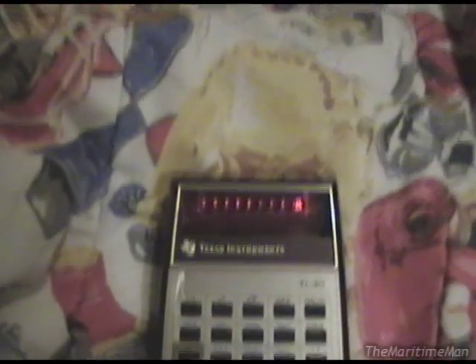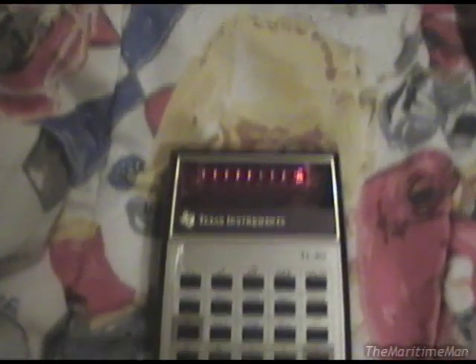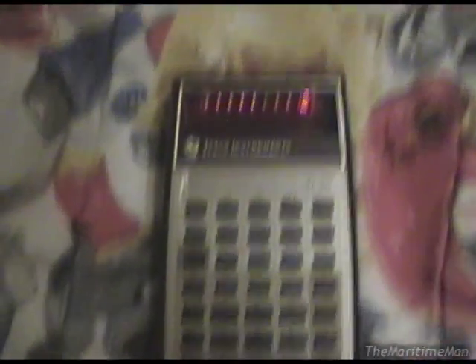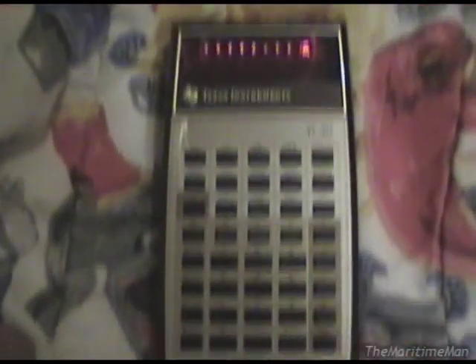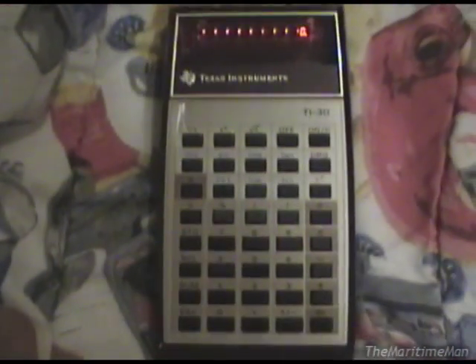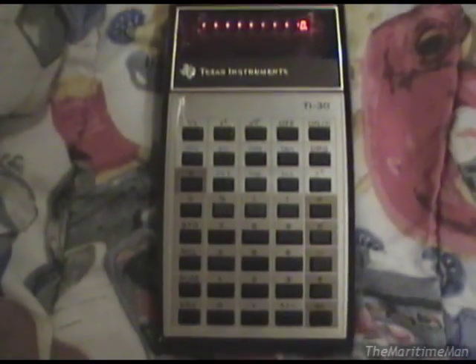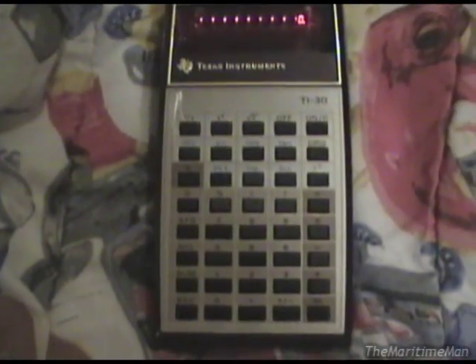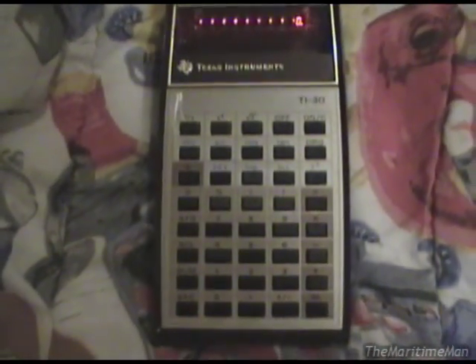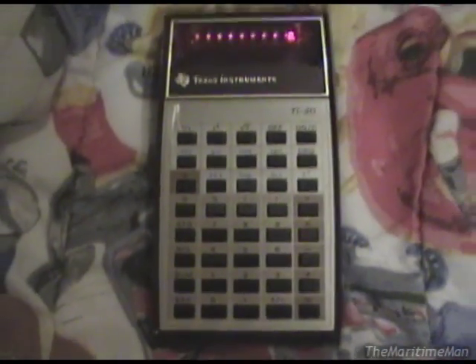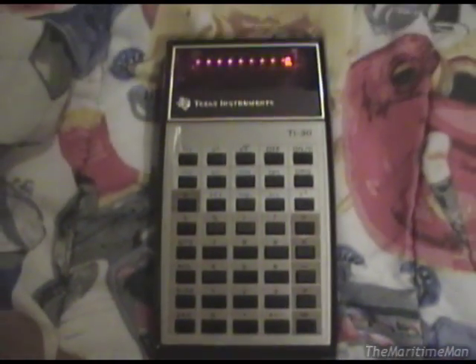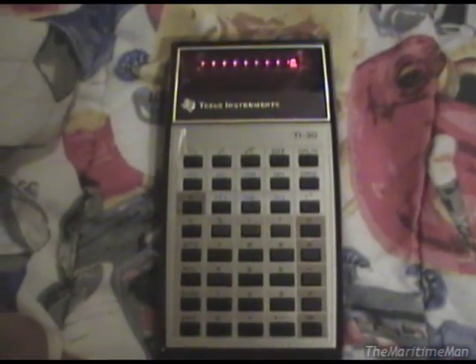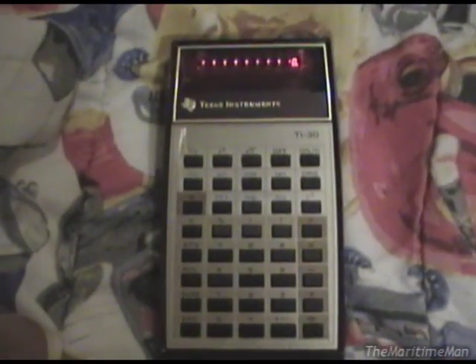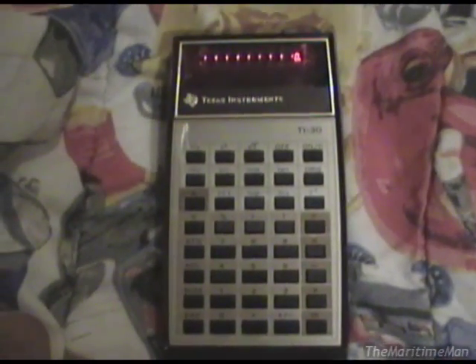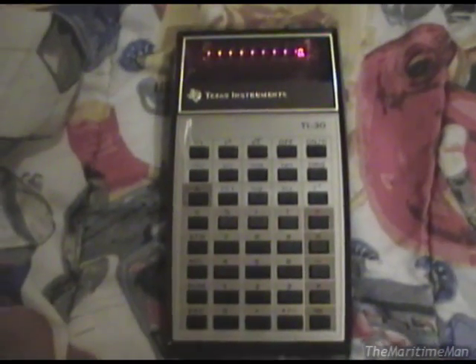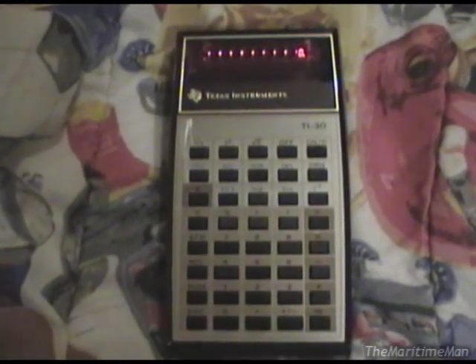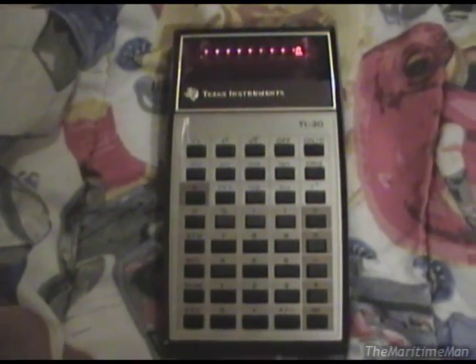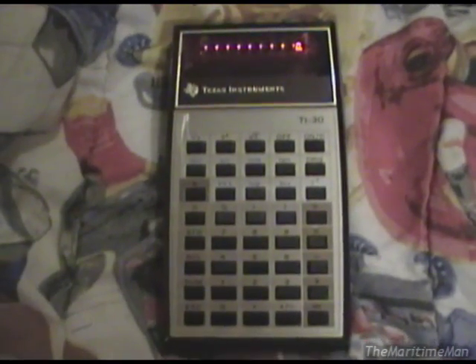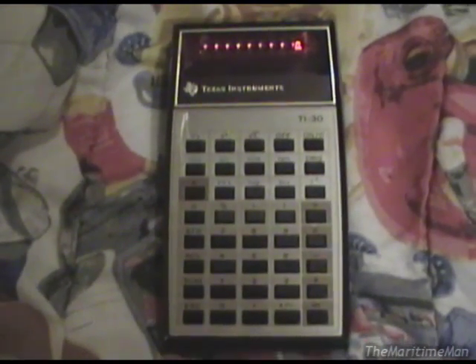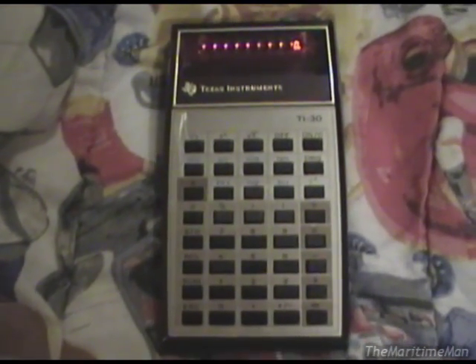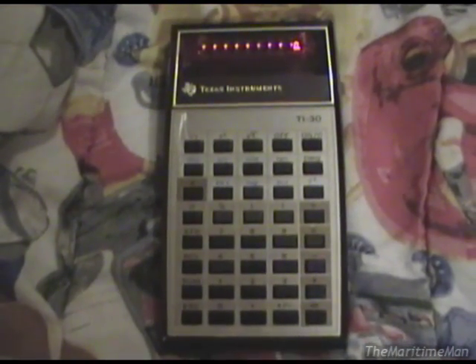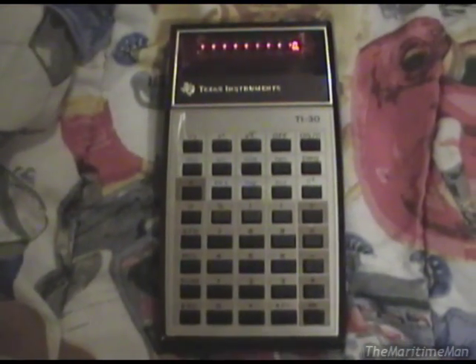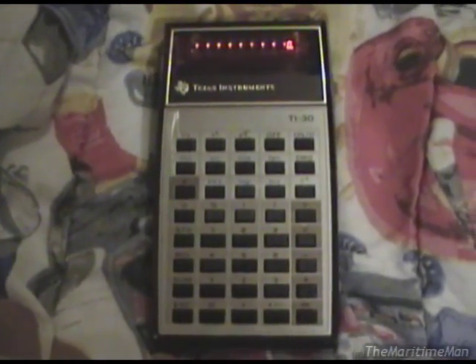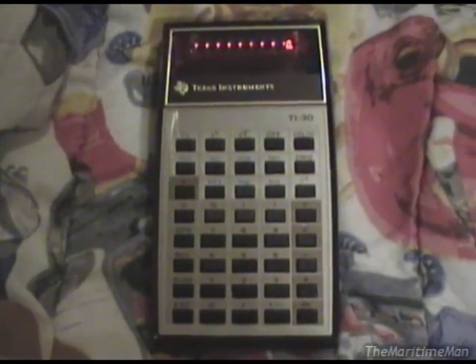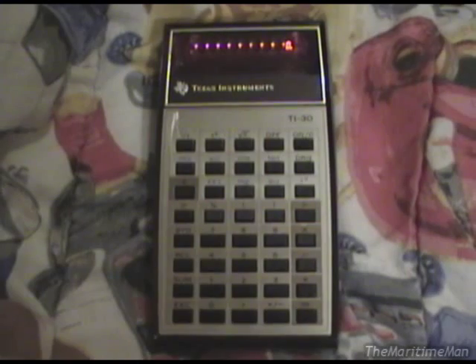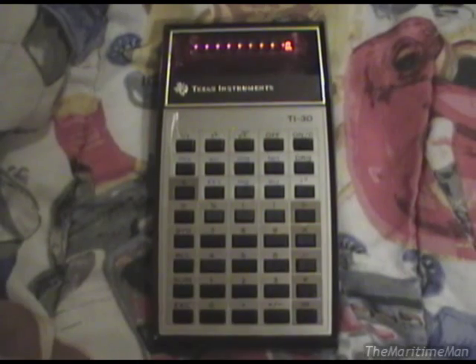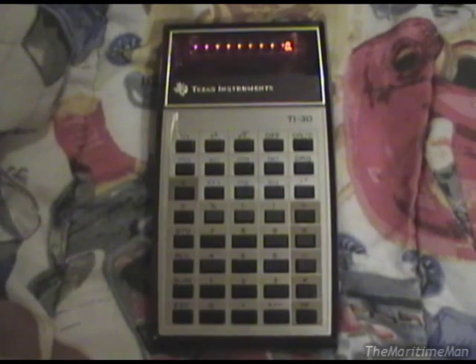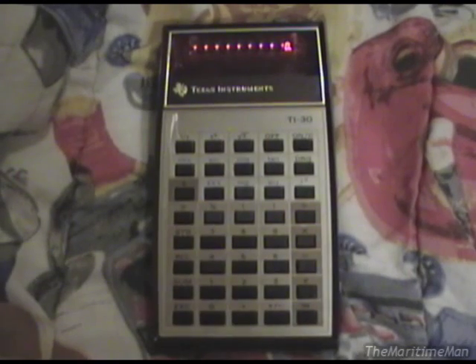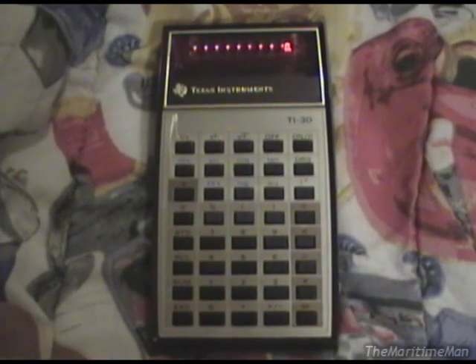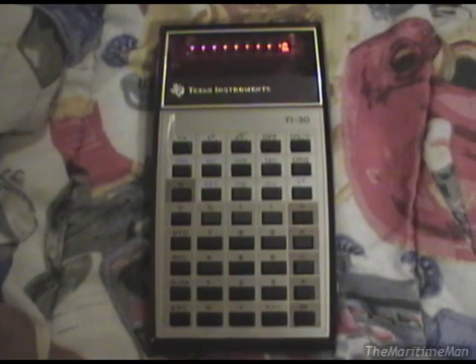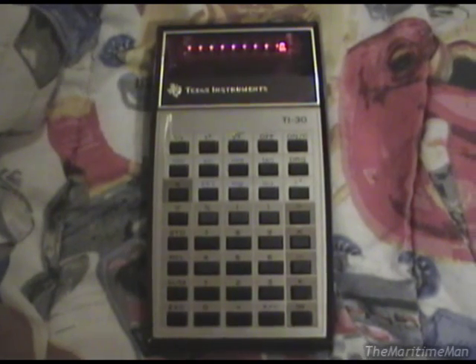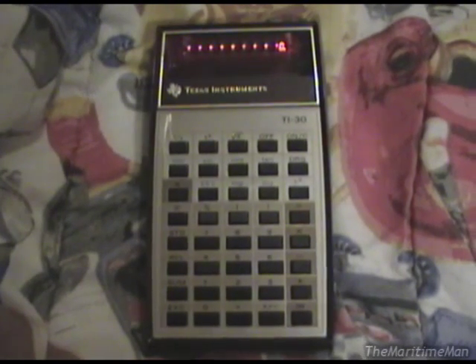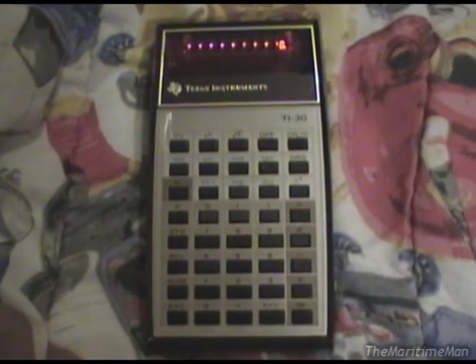There is the Texas Instruments TI-30 Scientific Calculator from 1979.